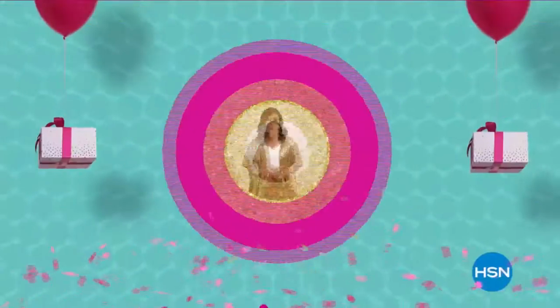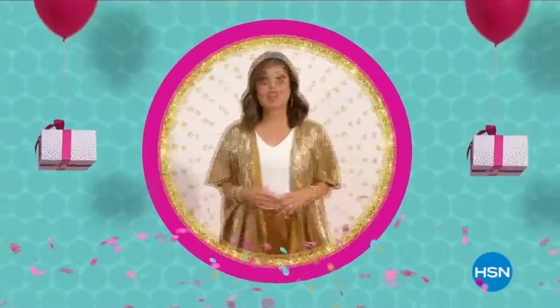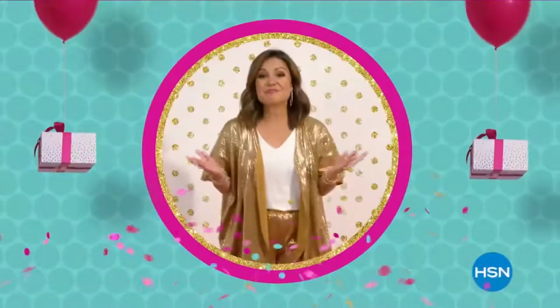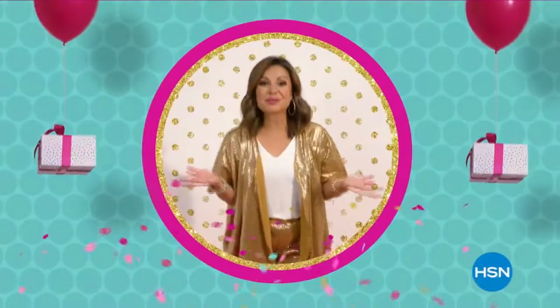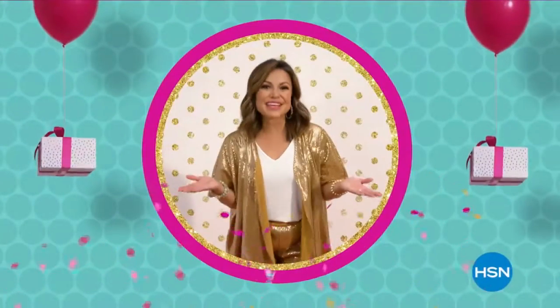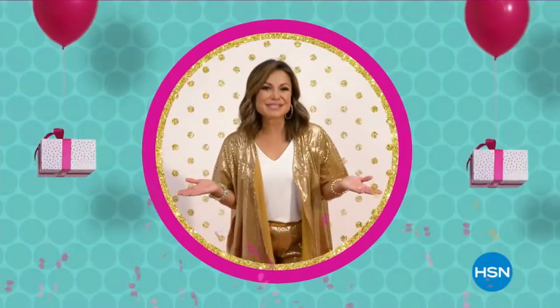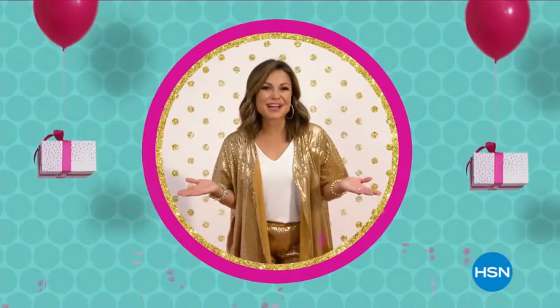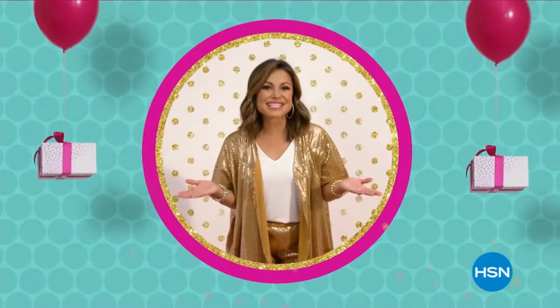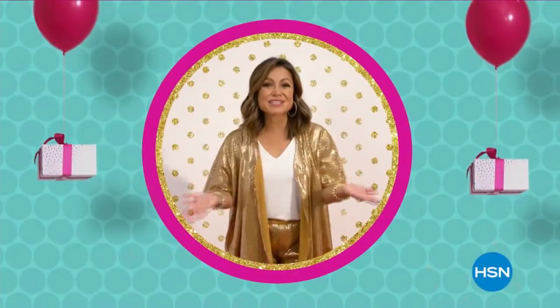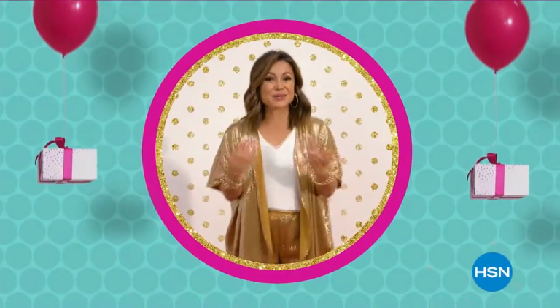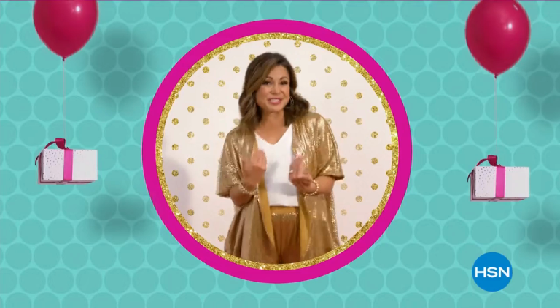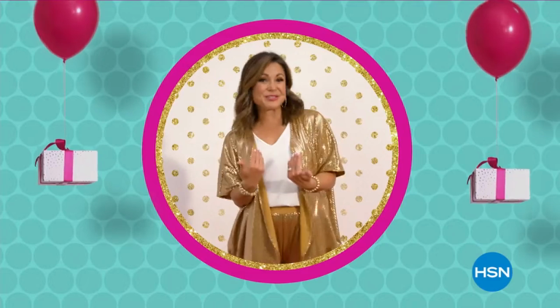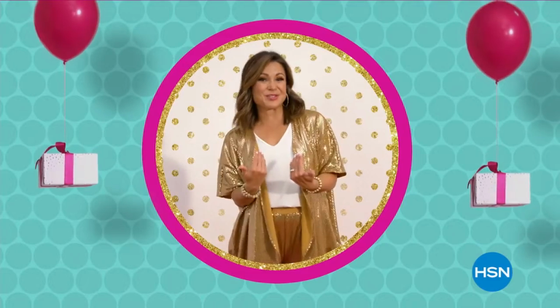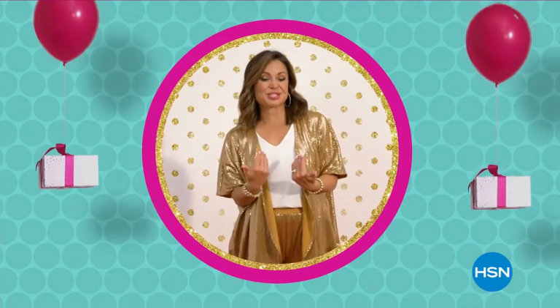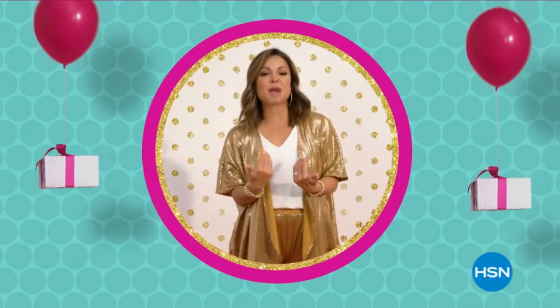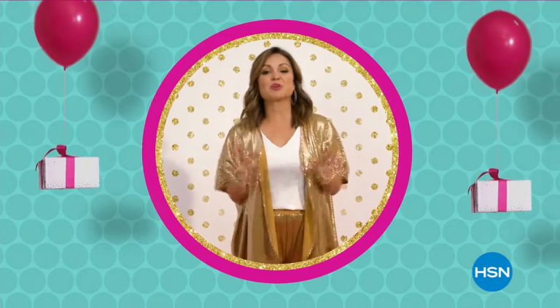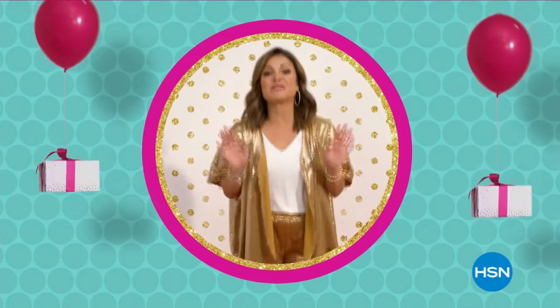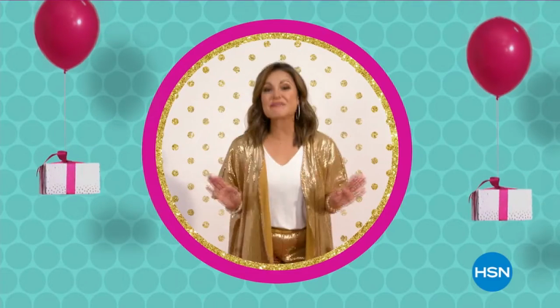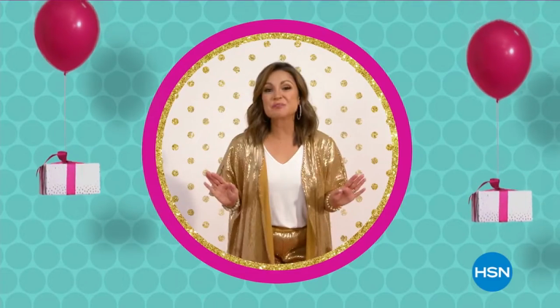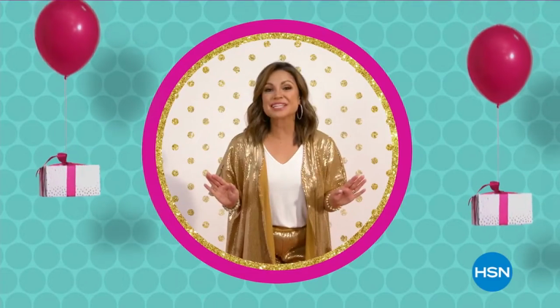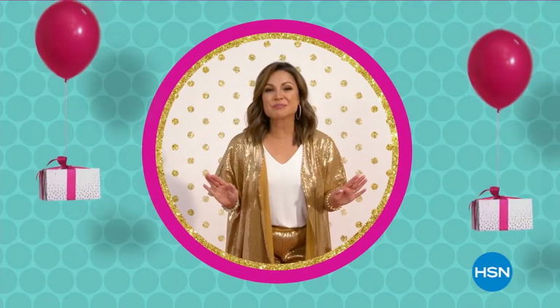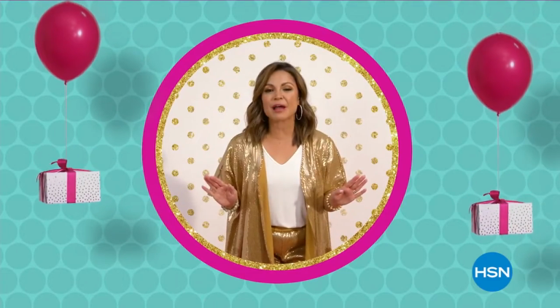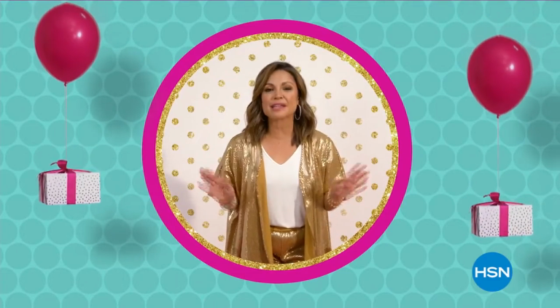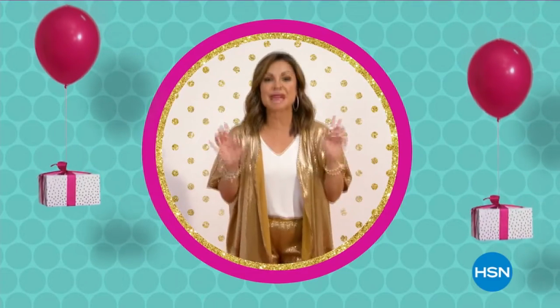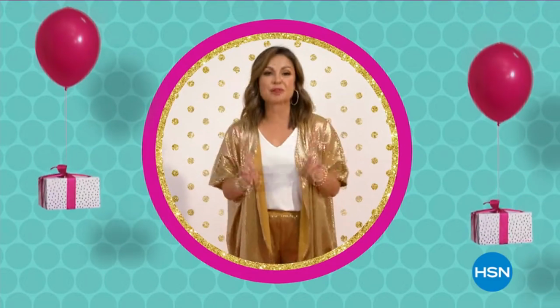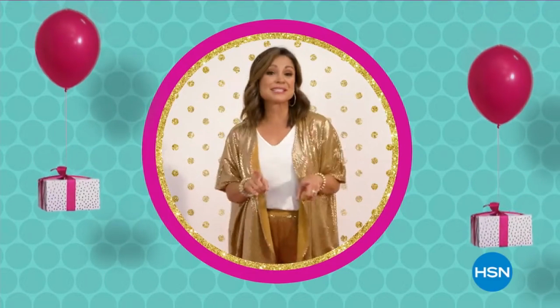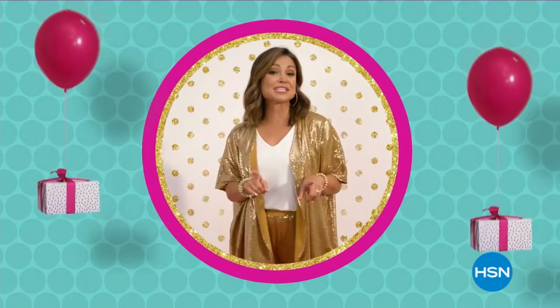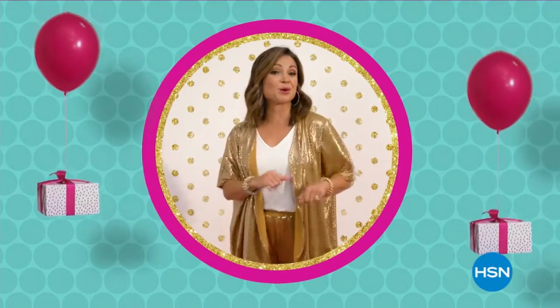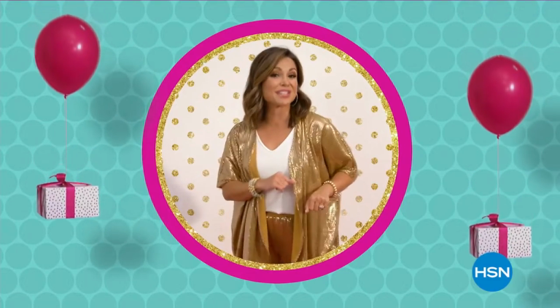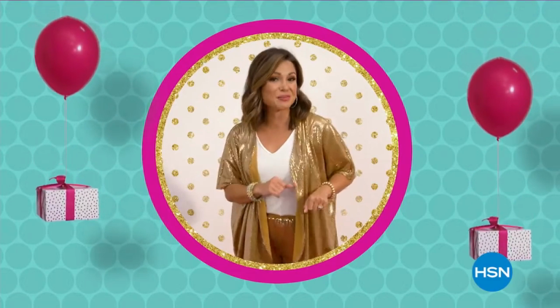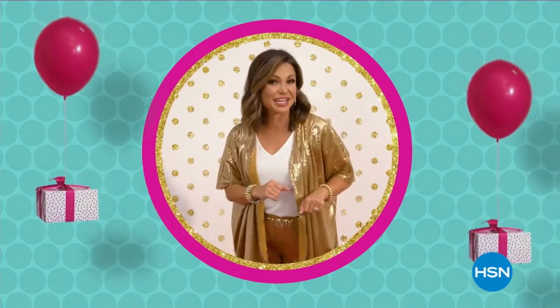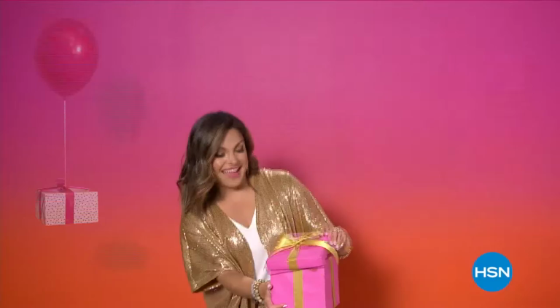Love birthday surprises? We do too. Shop your favorite brands and products at prices worth celebrating.